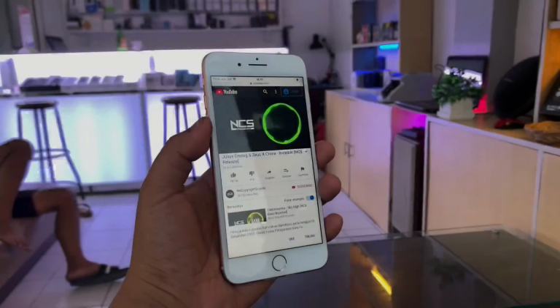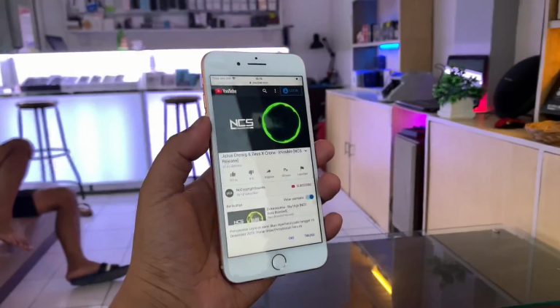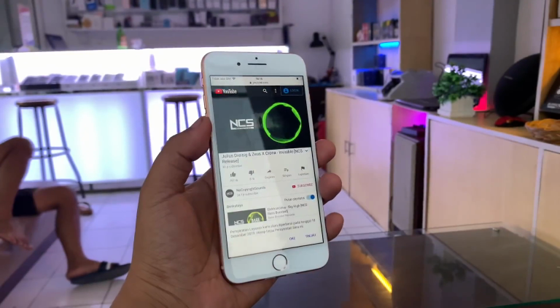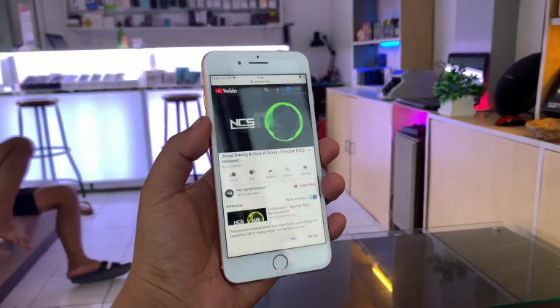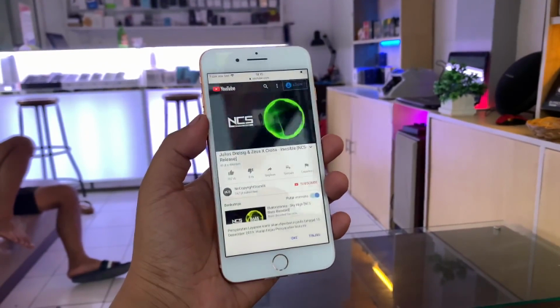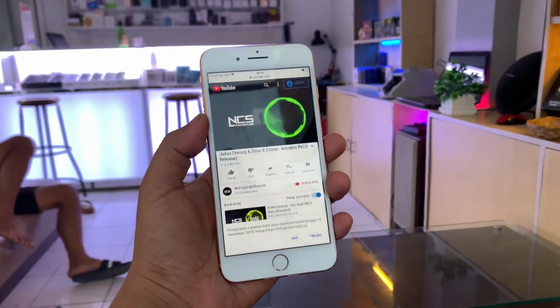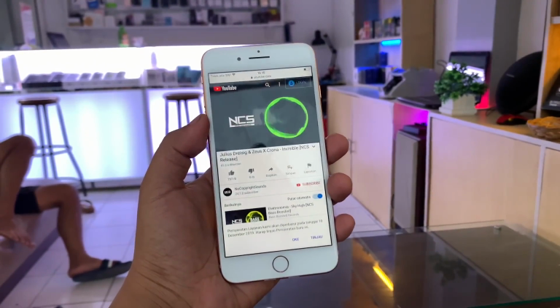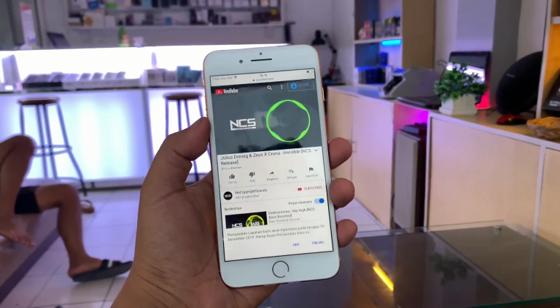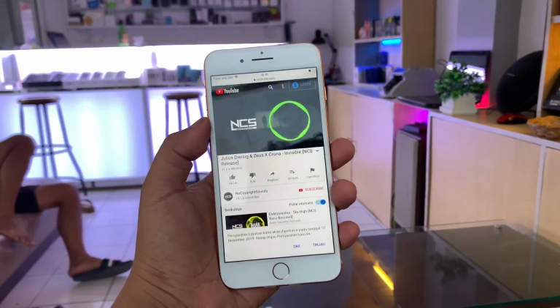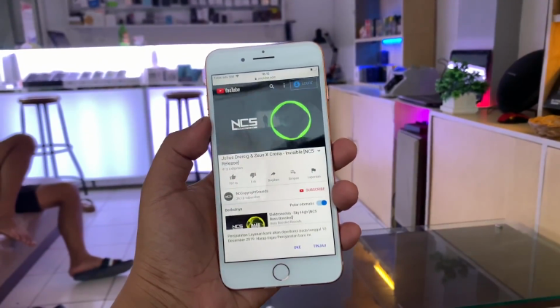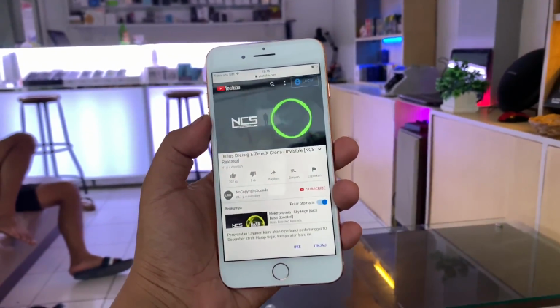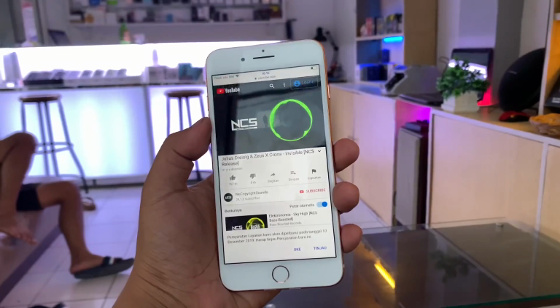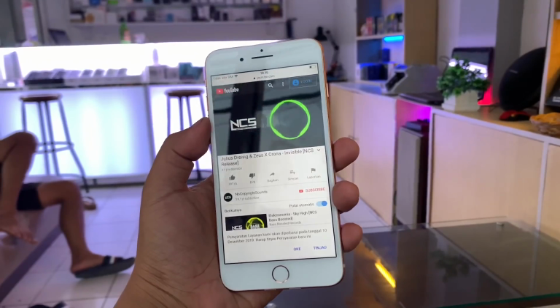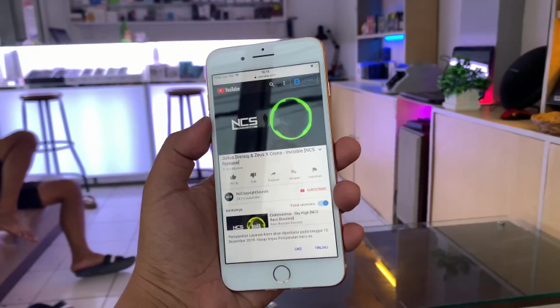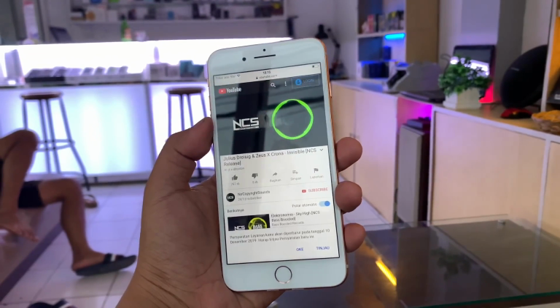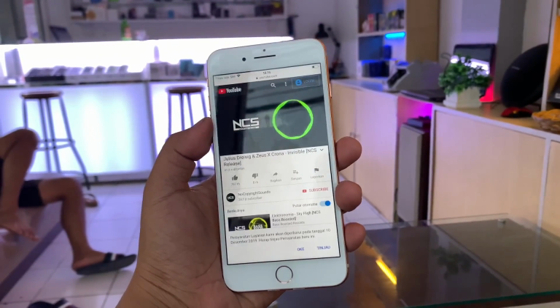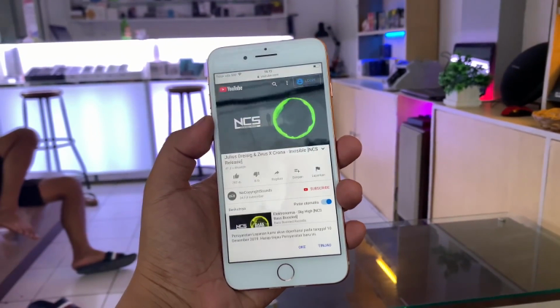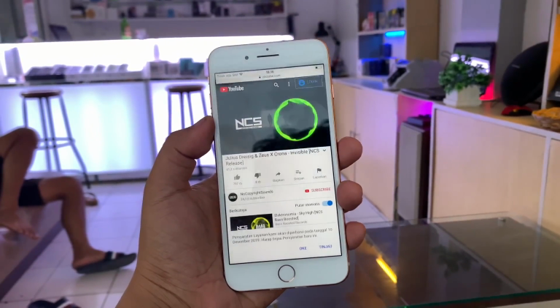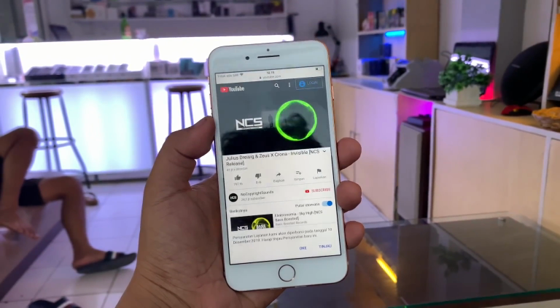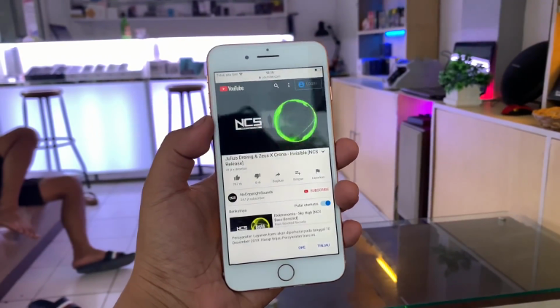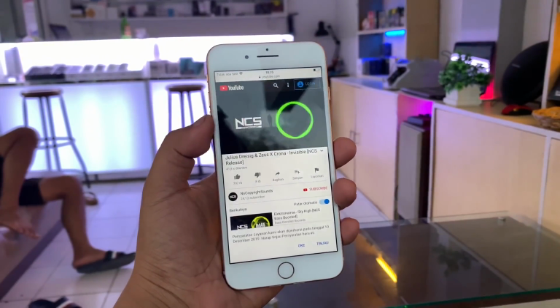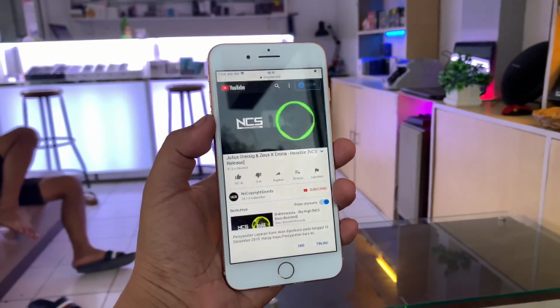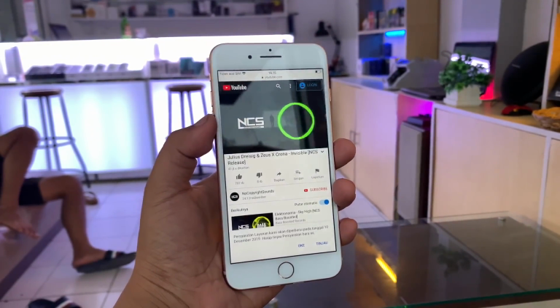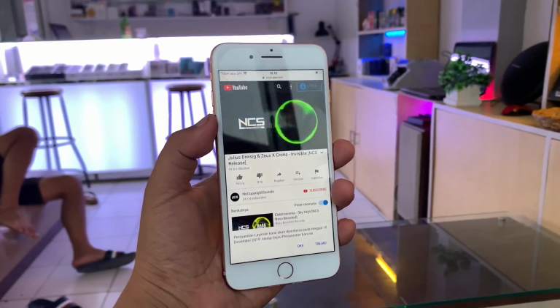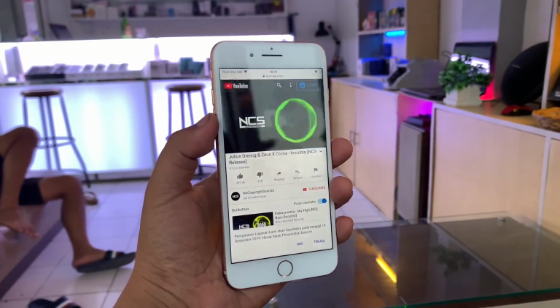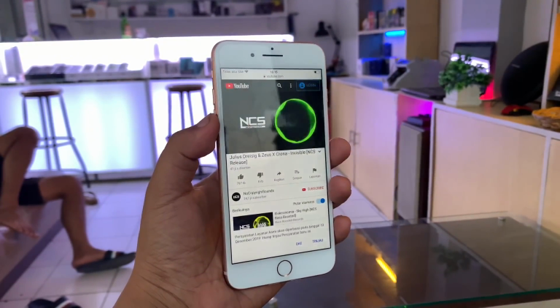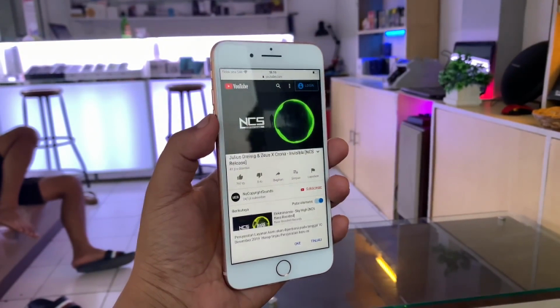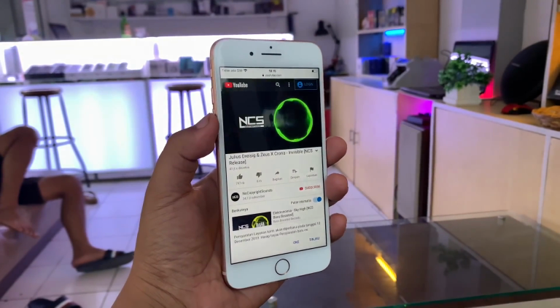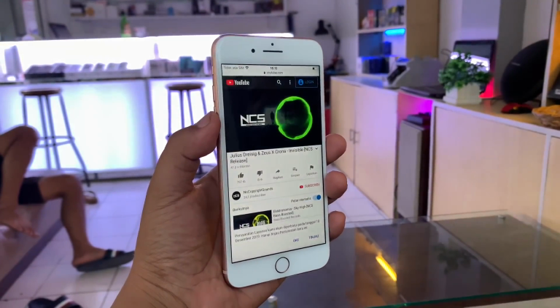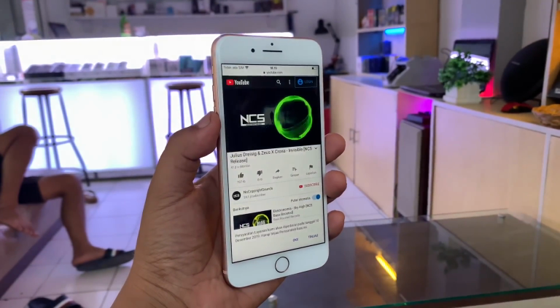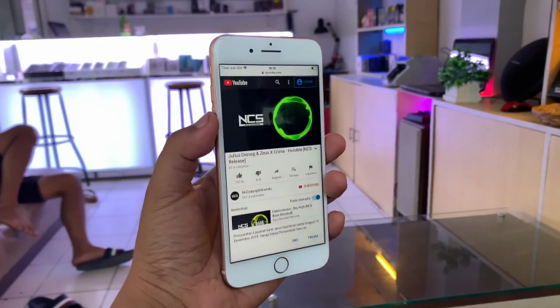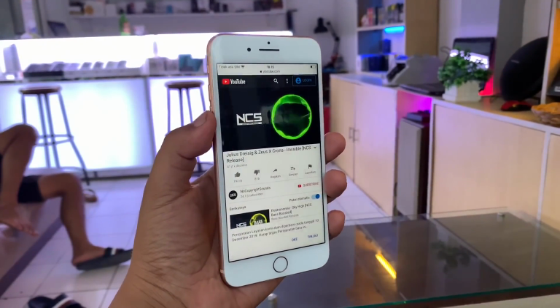Dan itu untuk kualitas audio dari iPhone 8 Plus ini mantap banget guys, seperti ini.